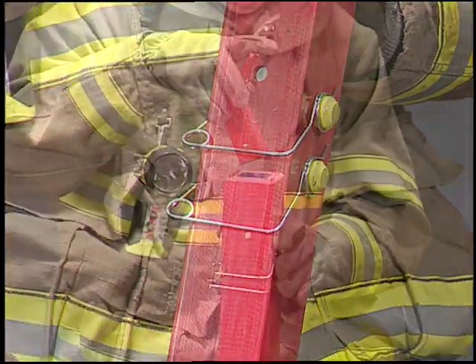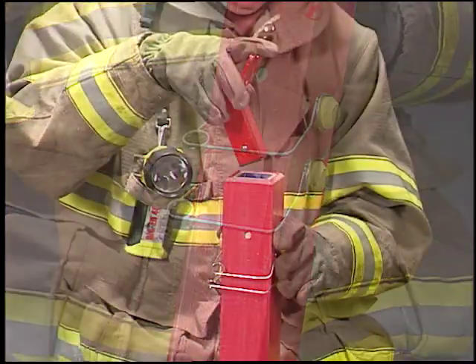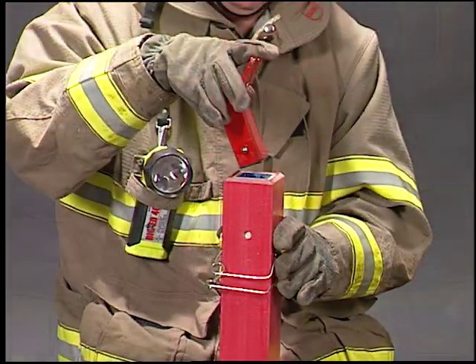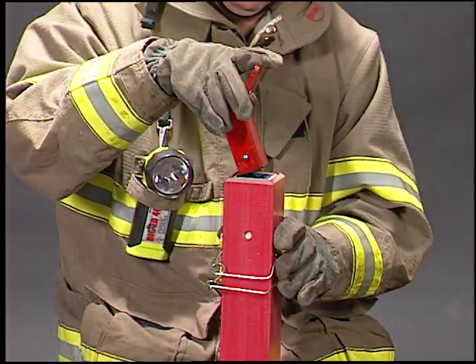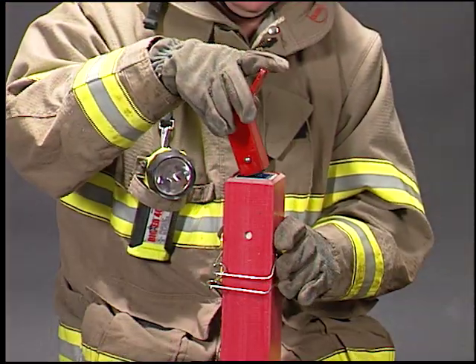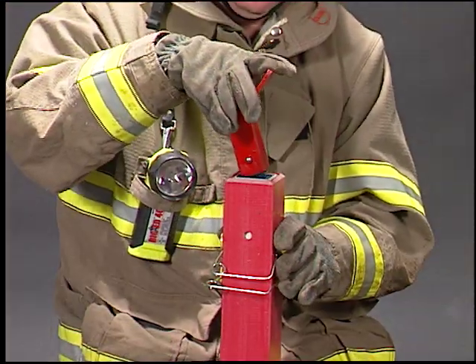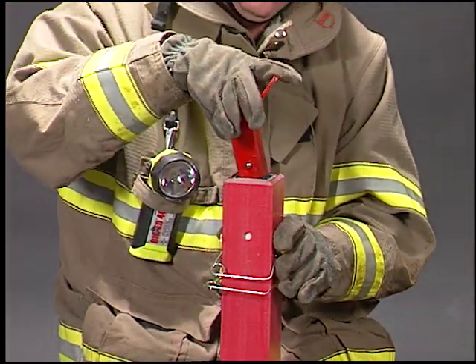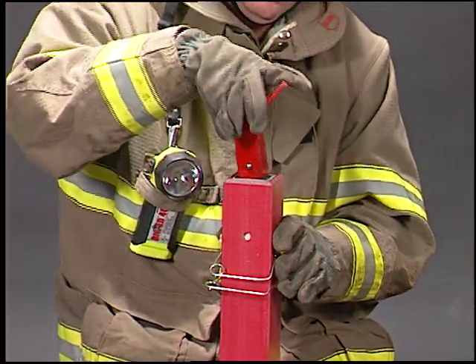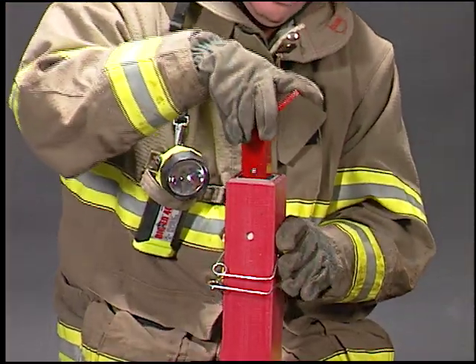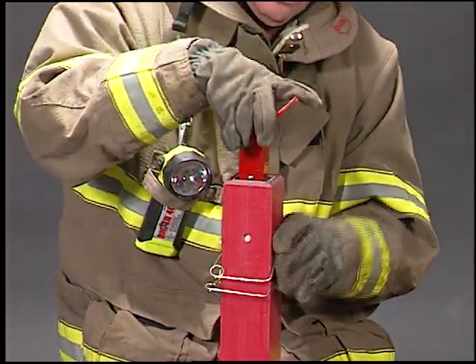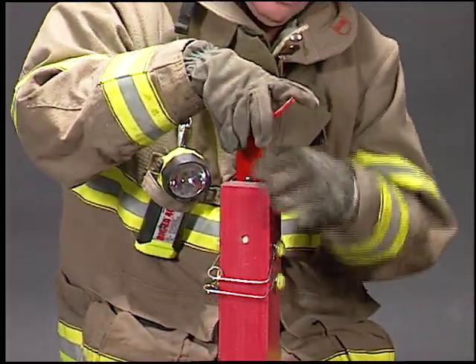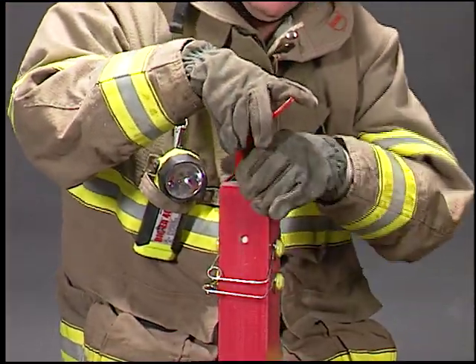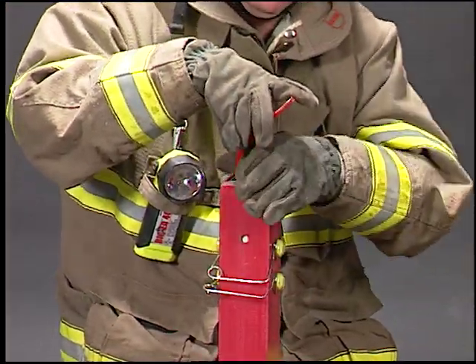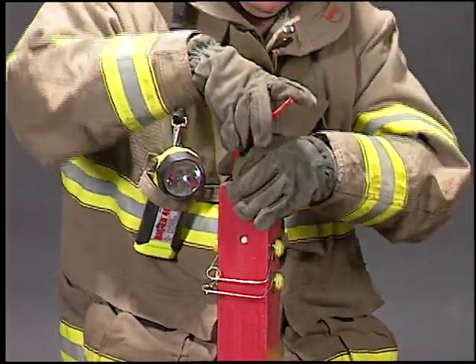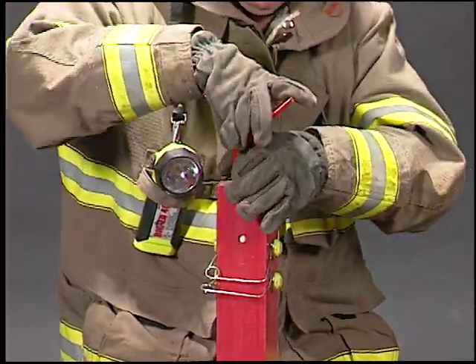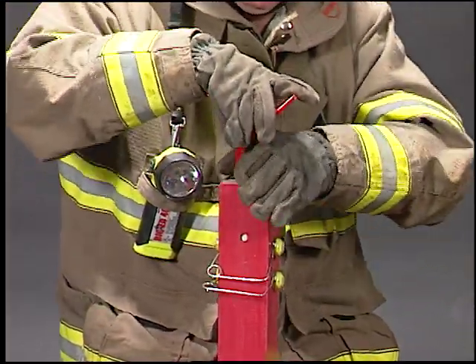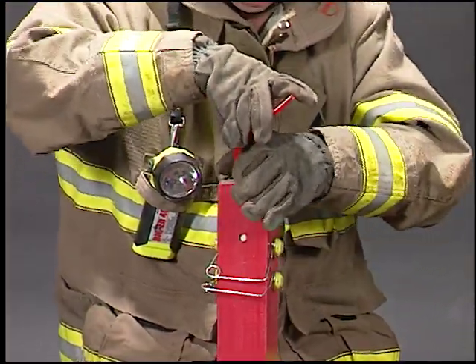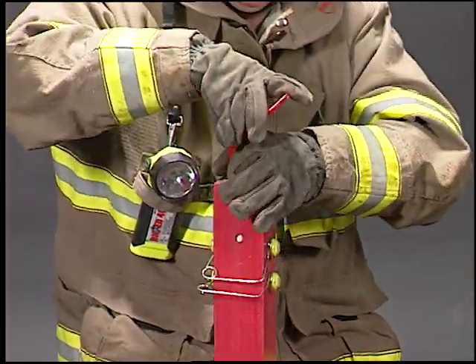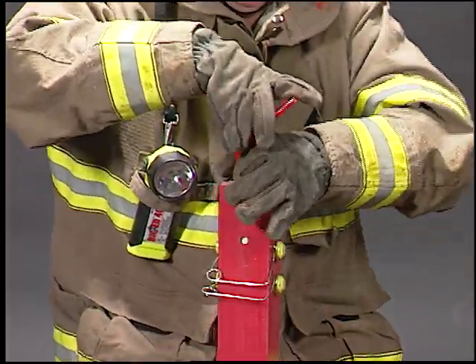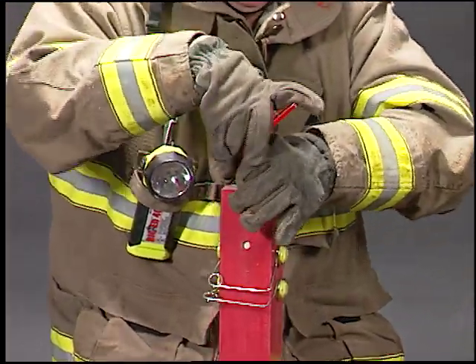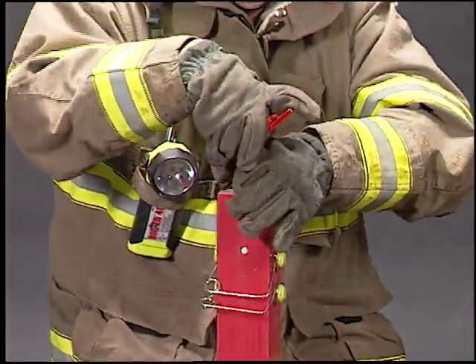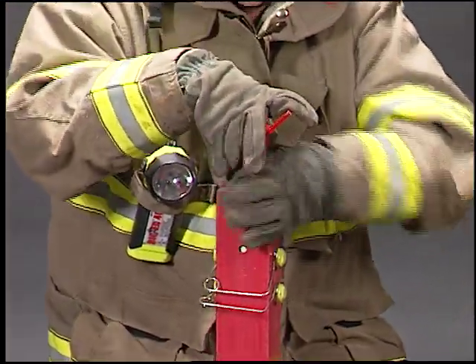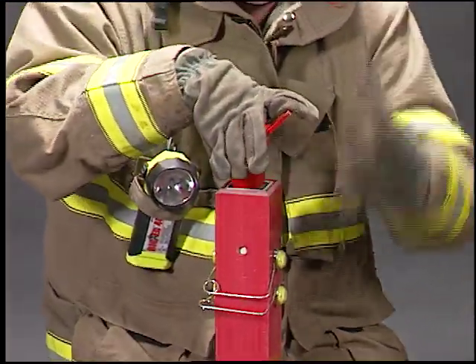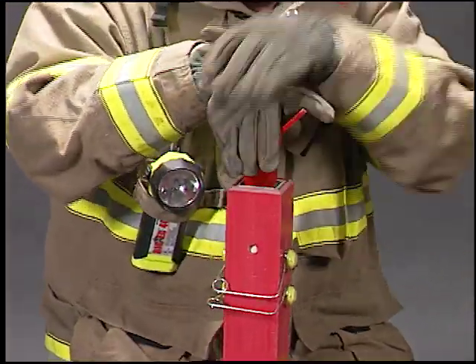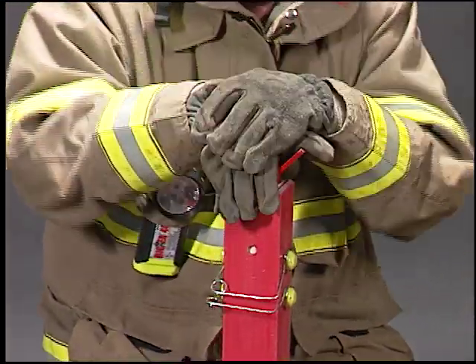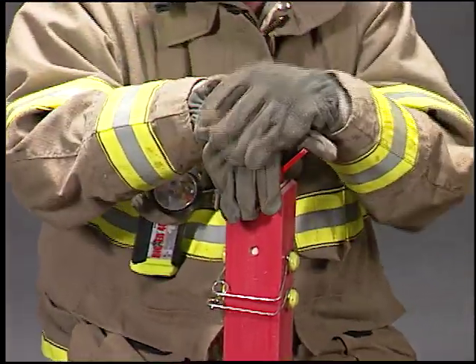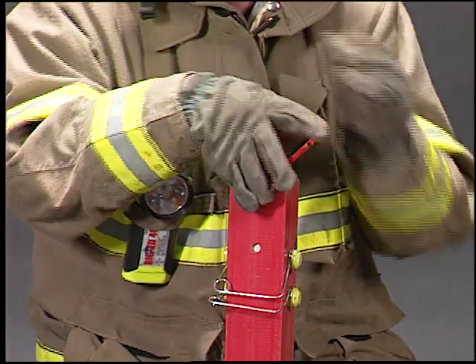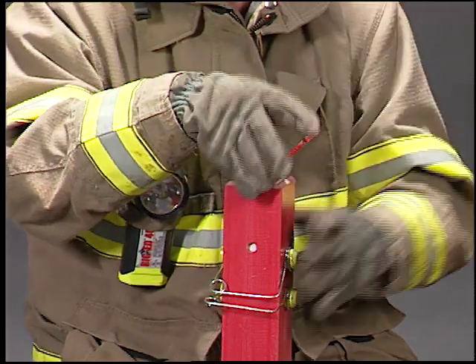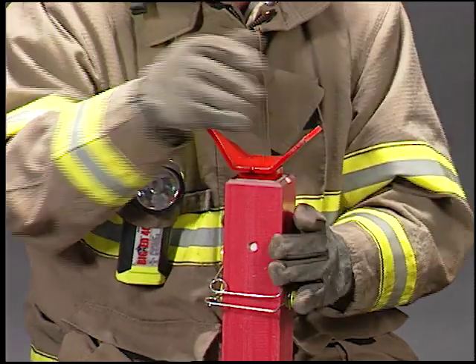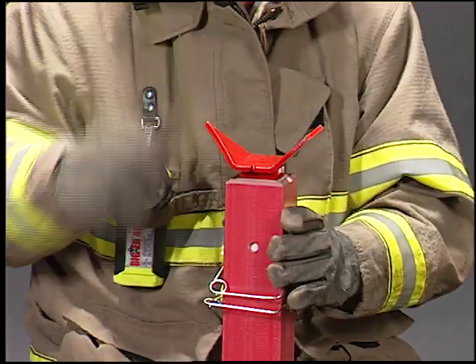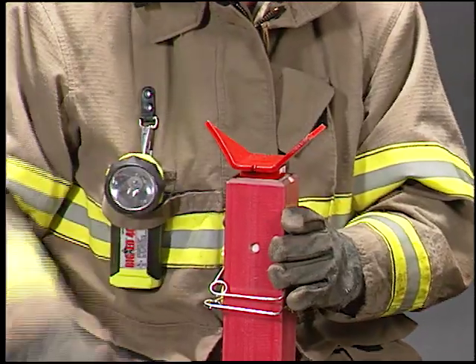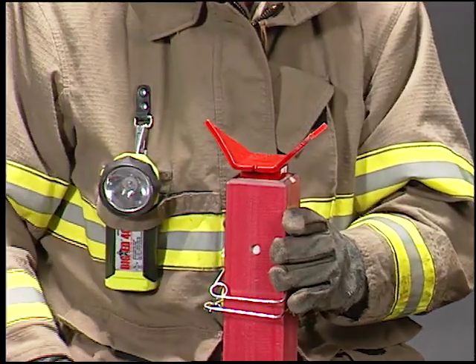Attach the combi head by pushing in the spring button and snapping the head into the strut until it locks.